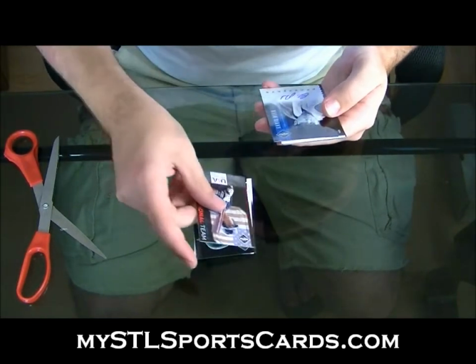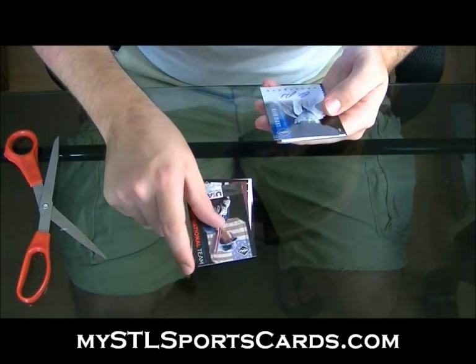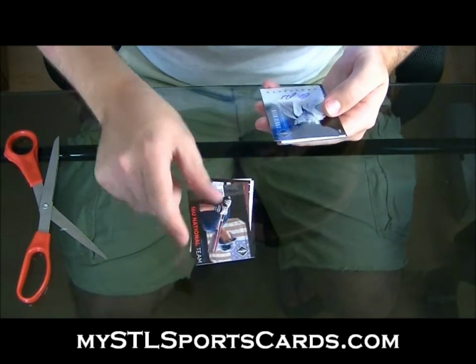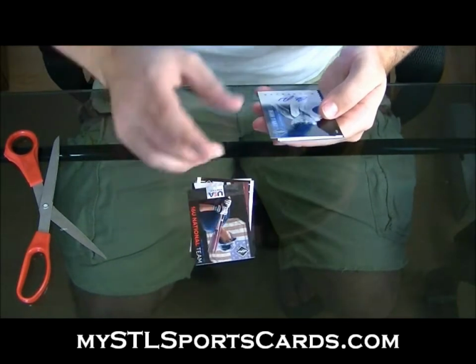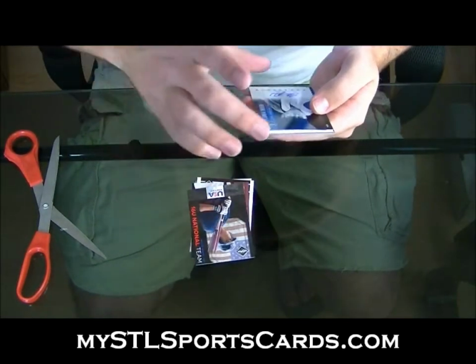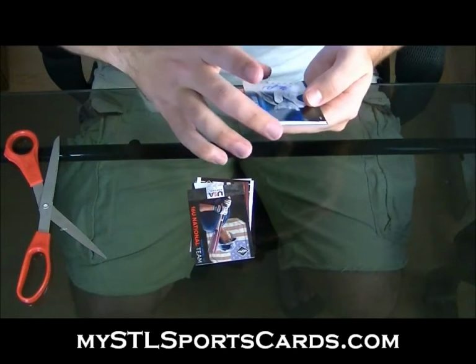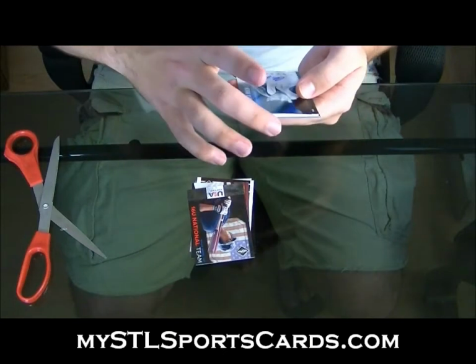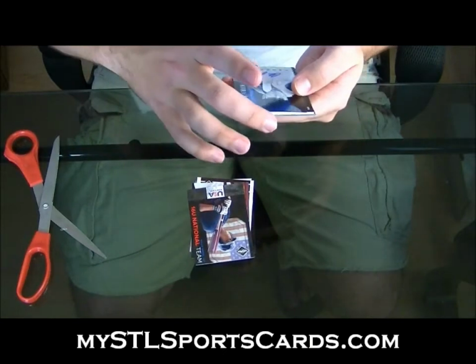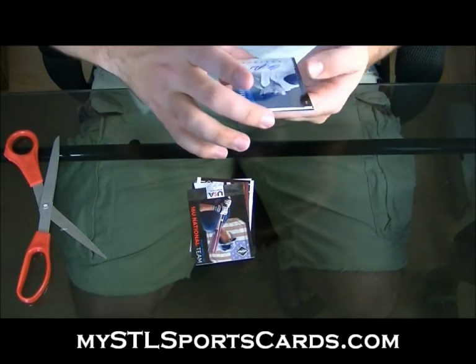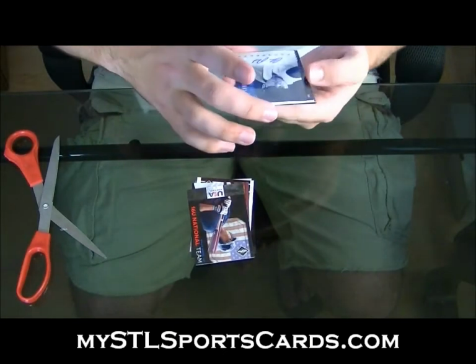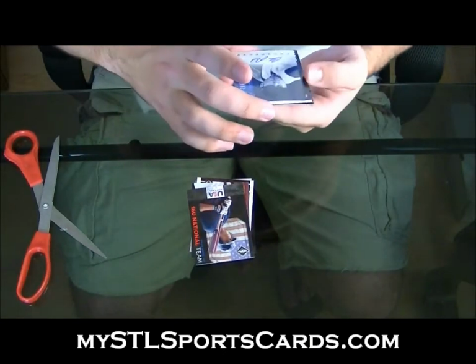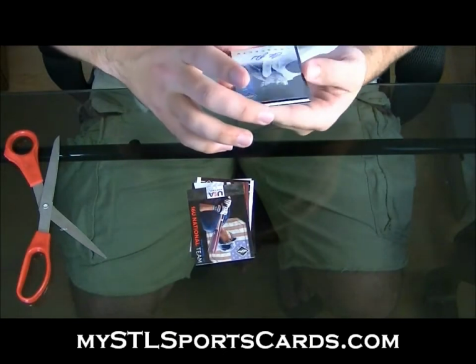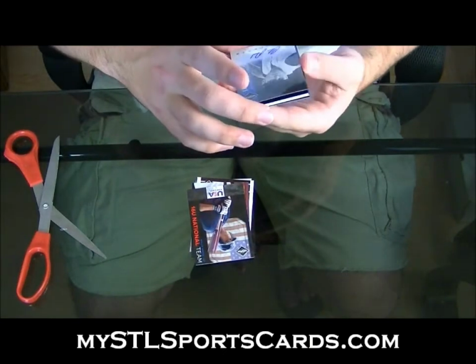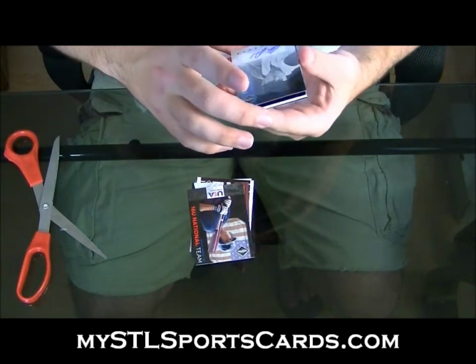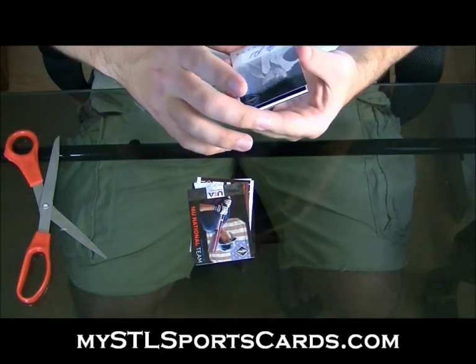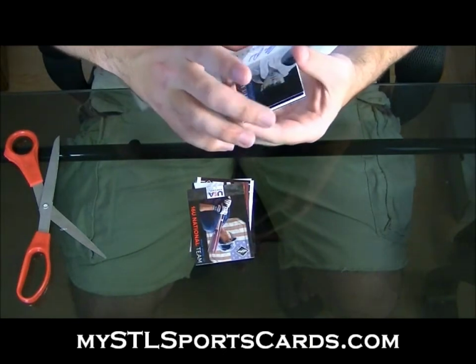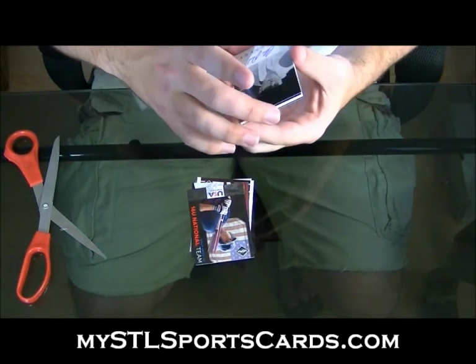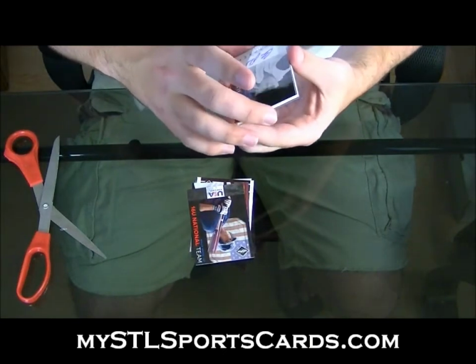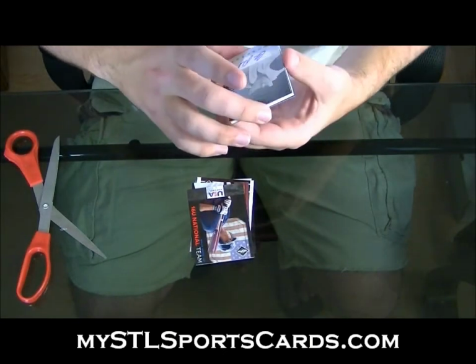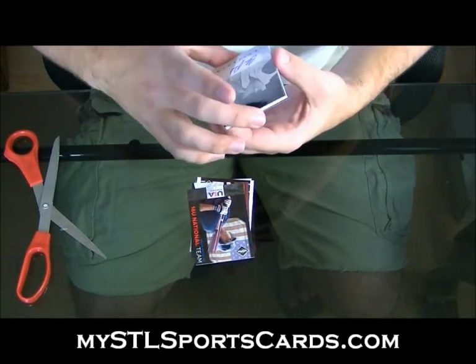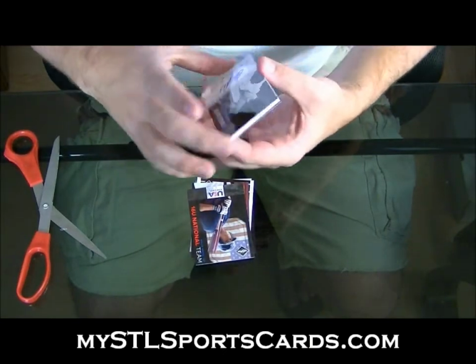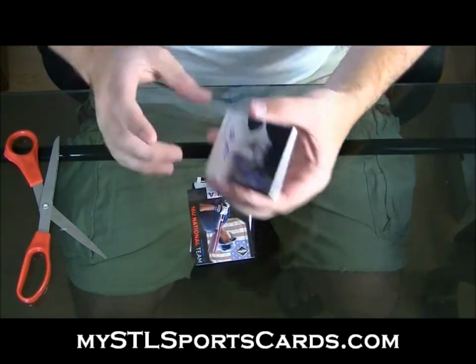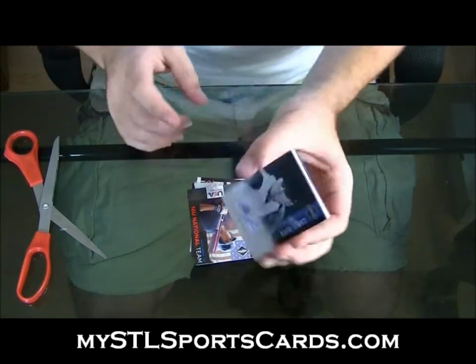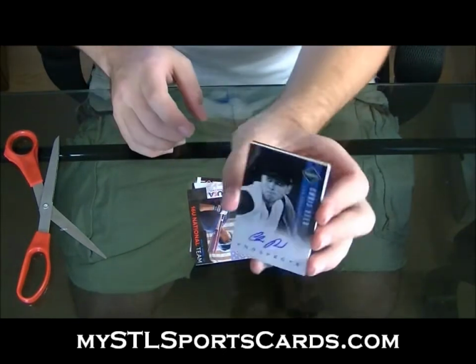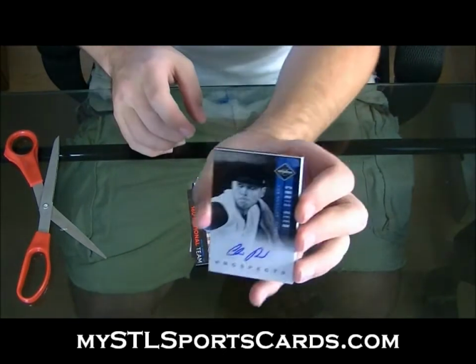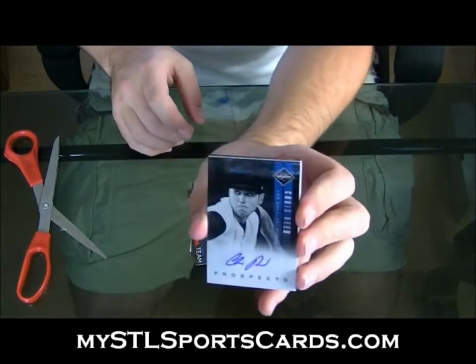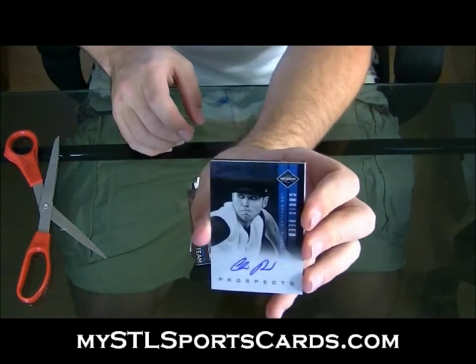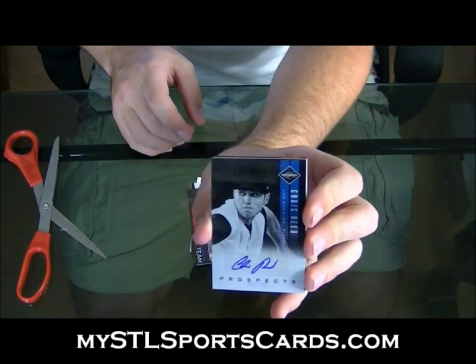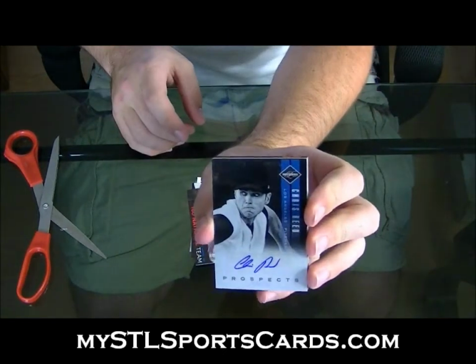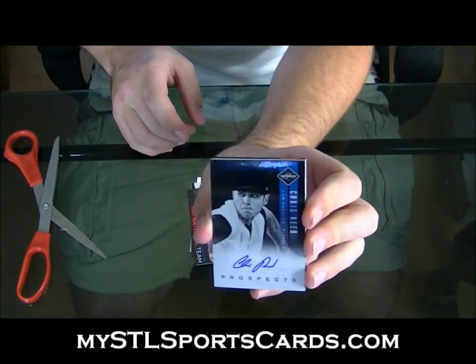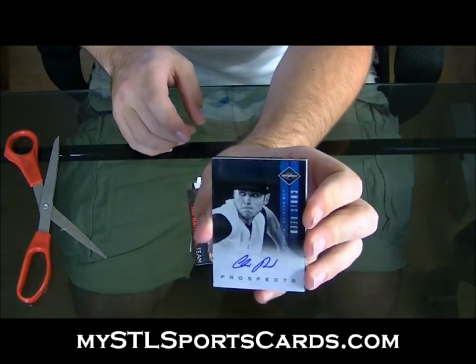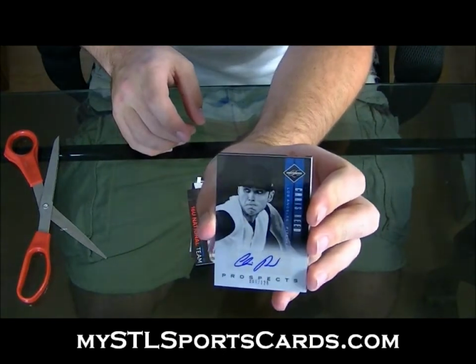Number to 128, Chris Reed, prospect's autograph, 128.